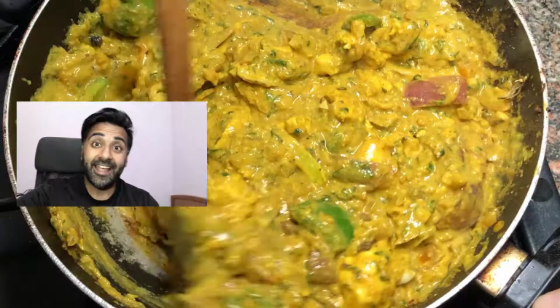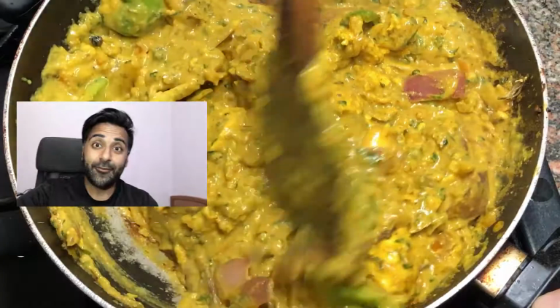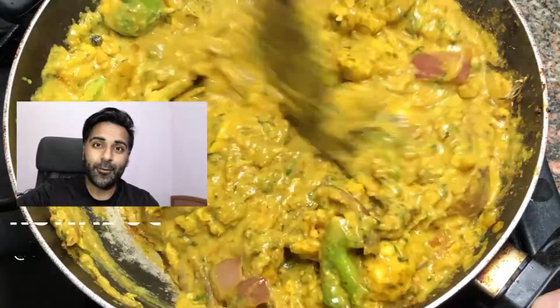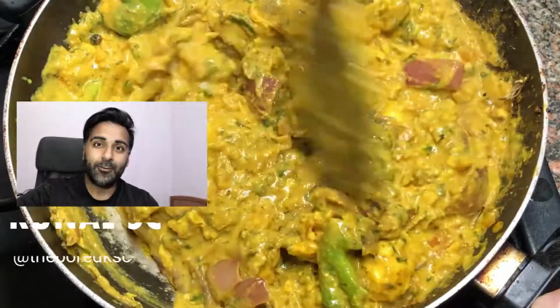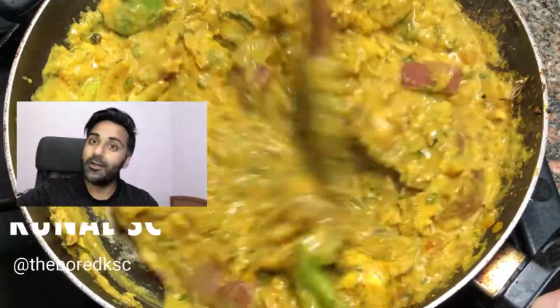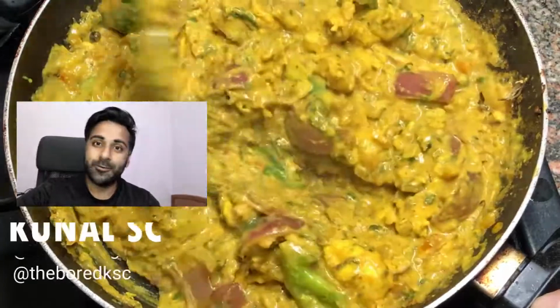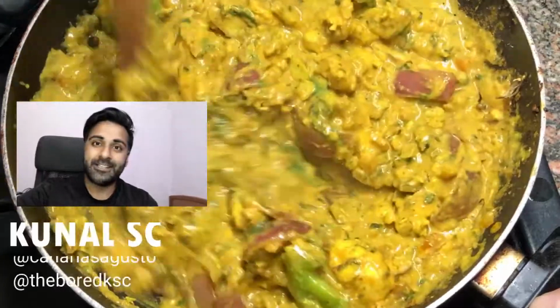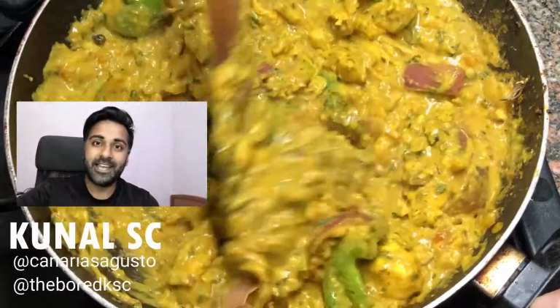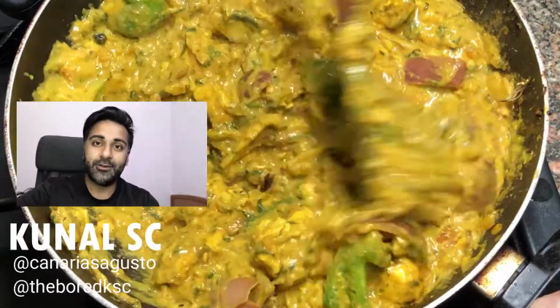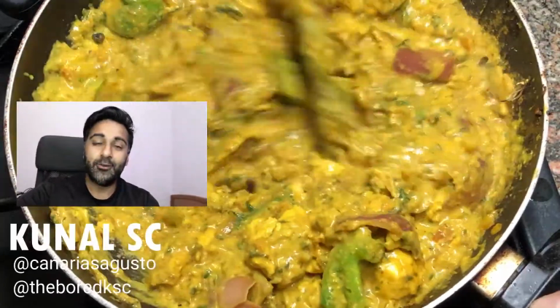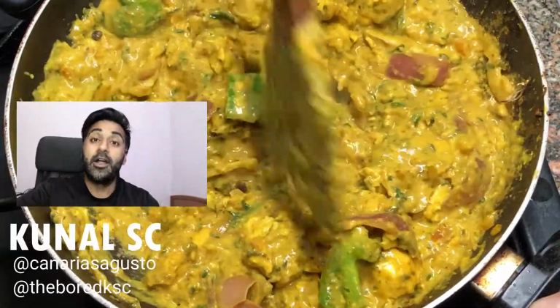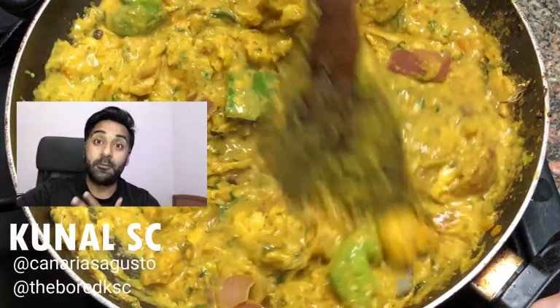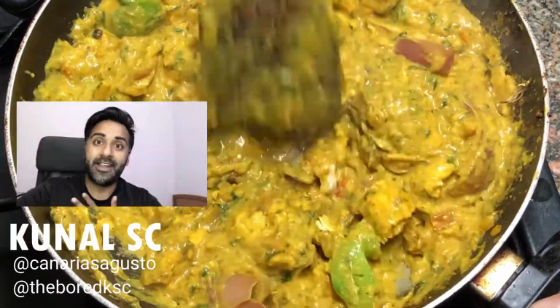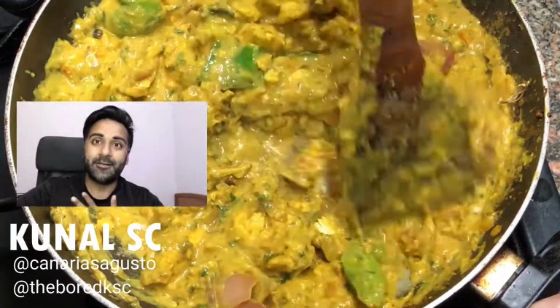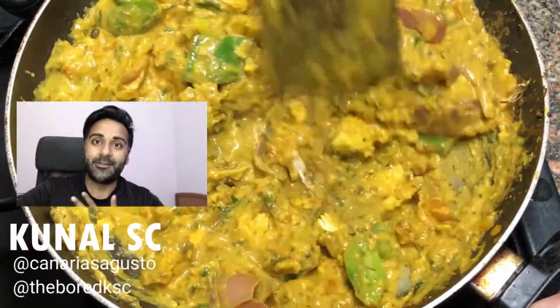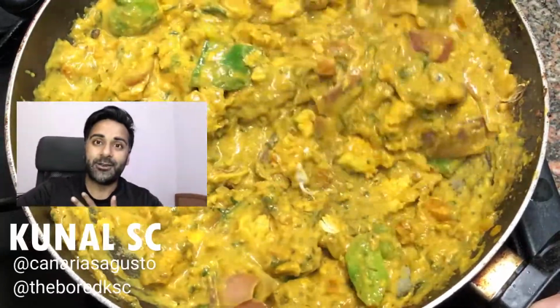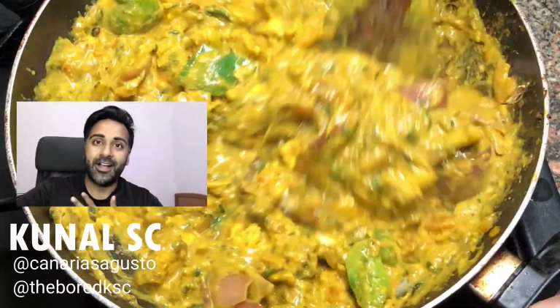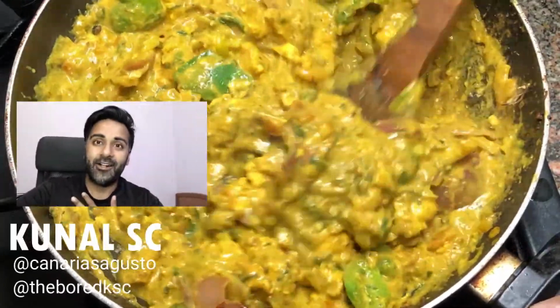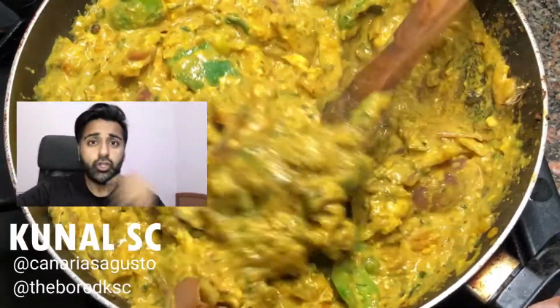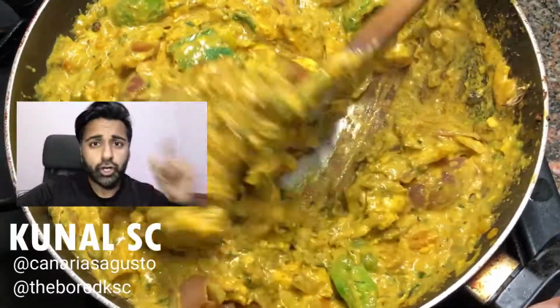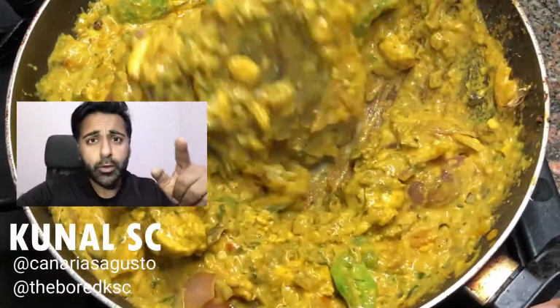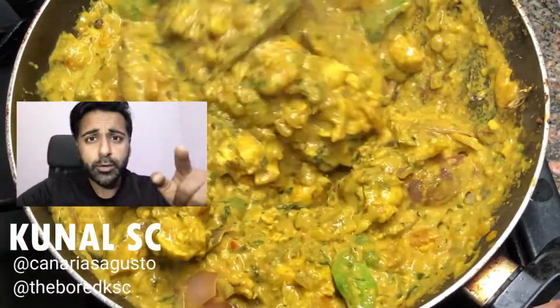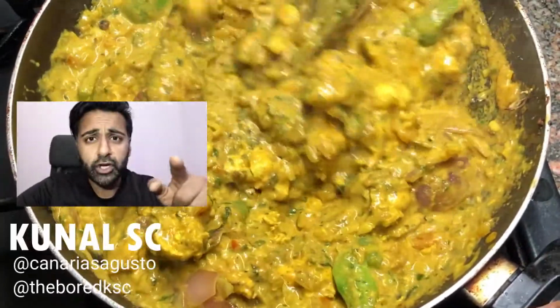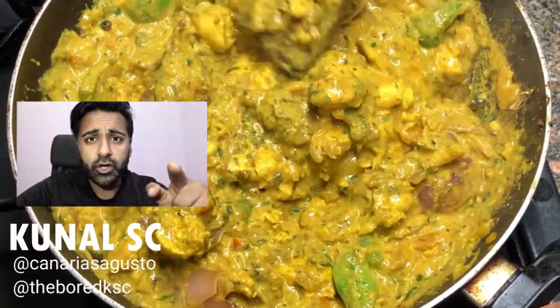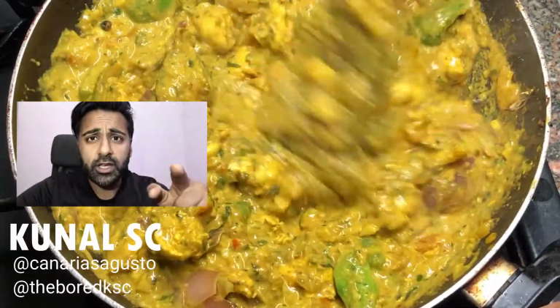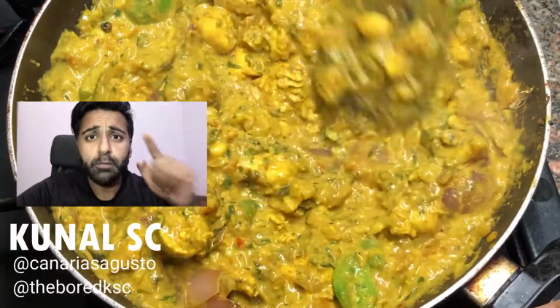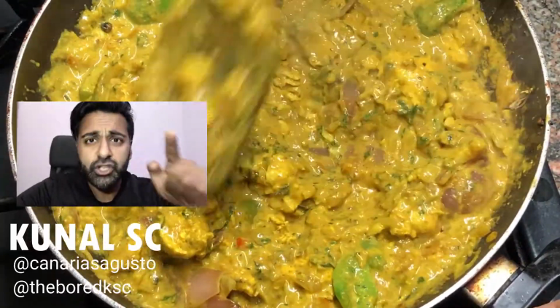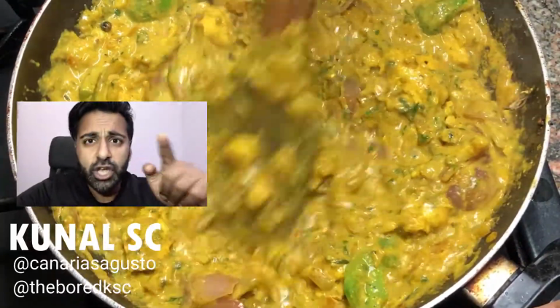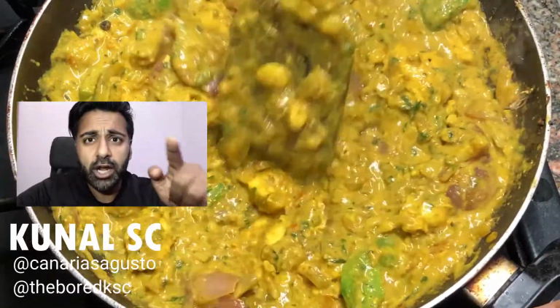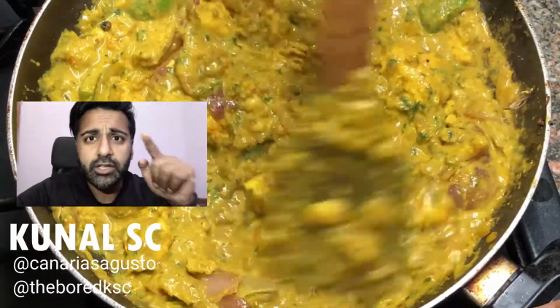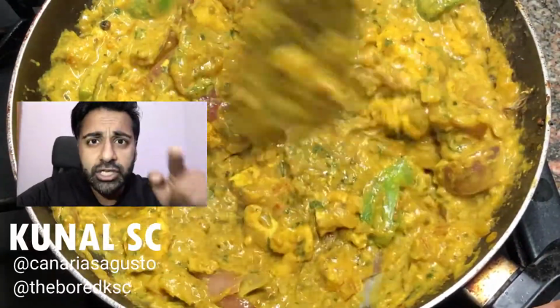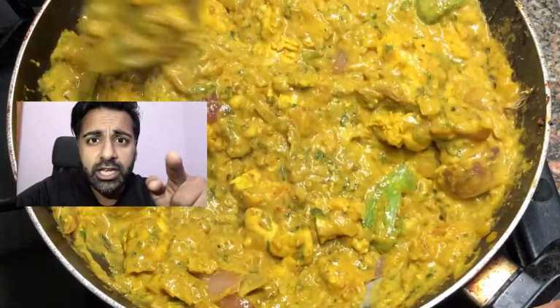Hey everyone, welcome to my channel. My name is Kunal. Today we're going to be cooking Patiala chicken.